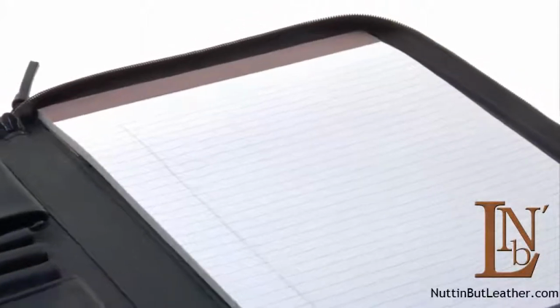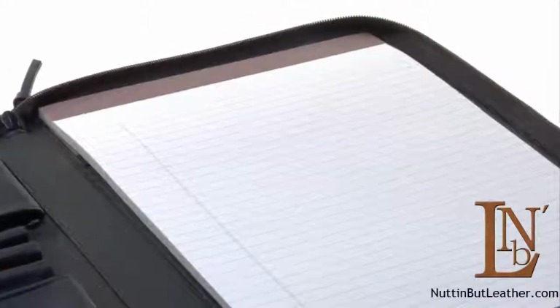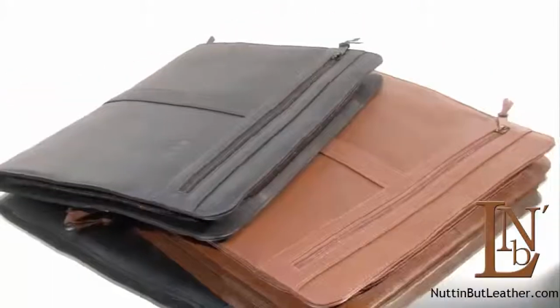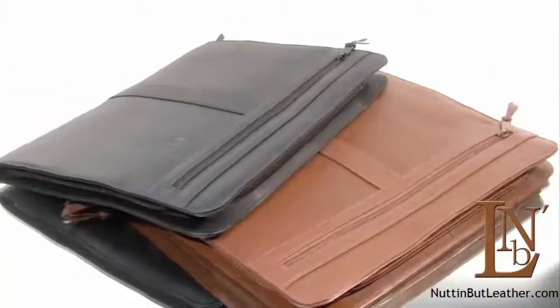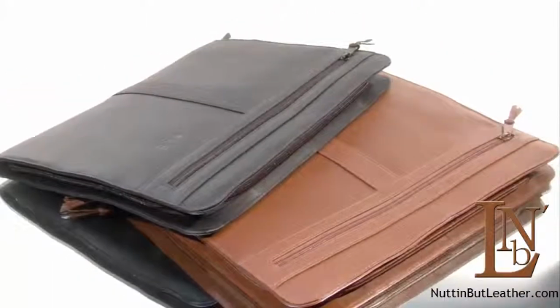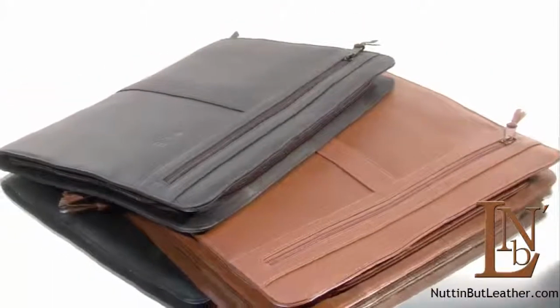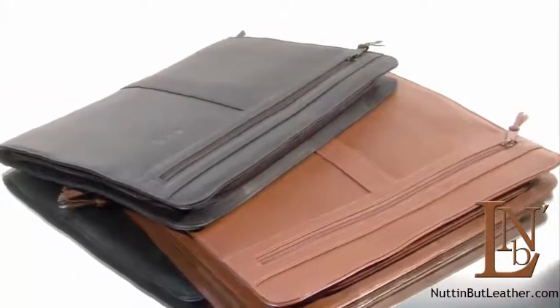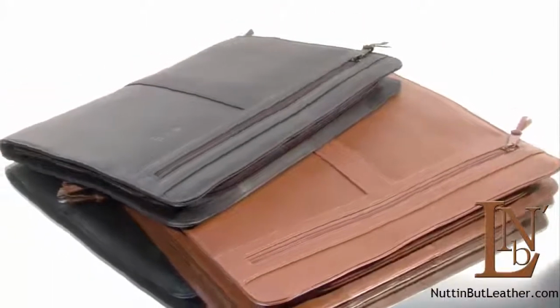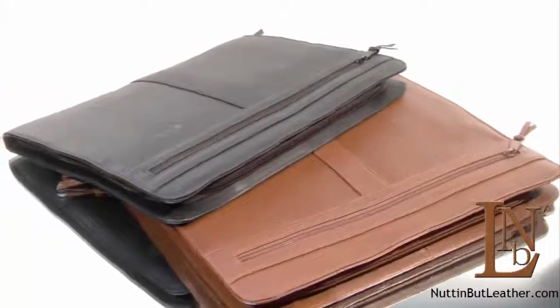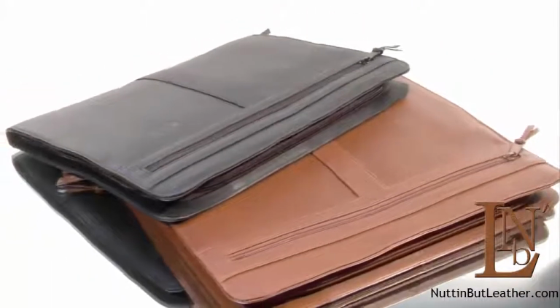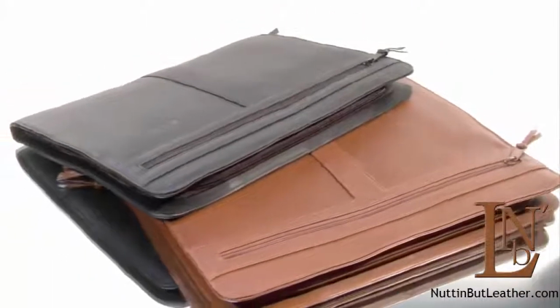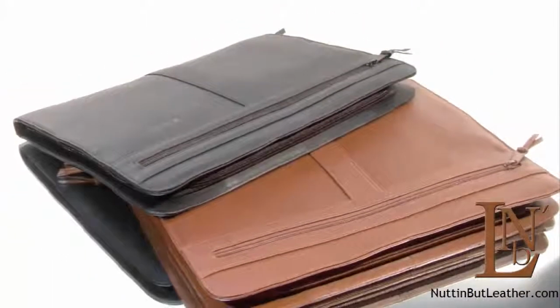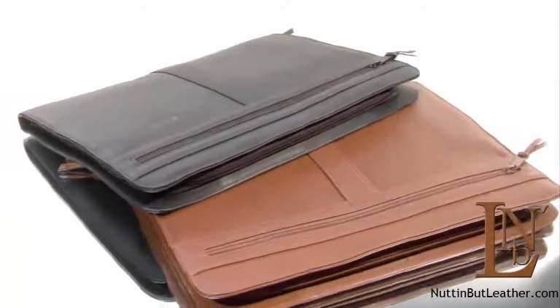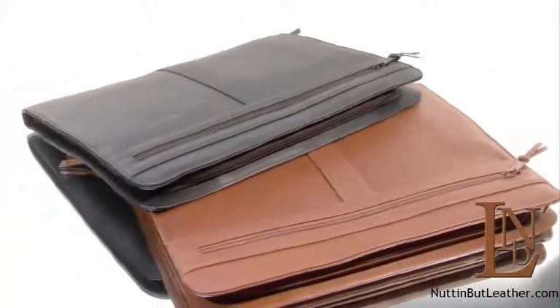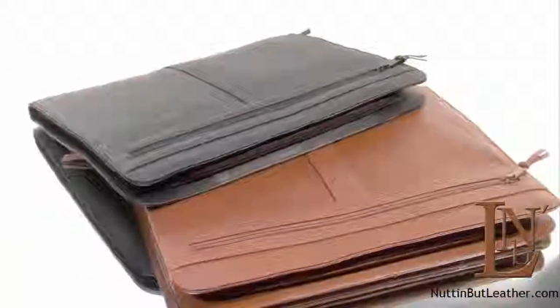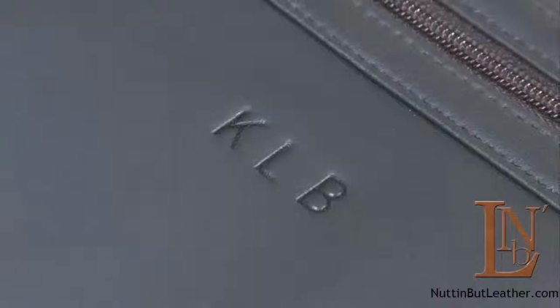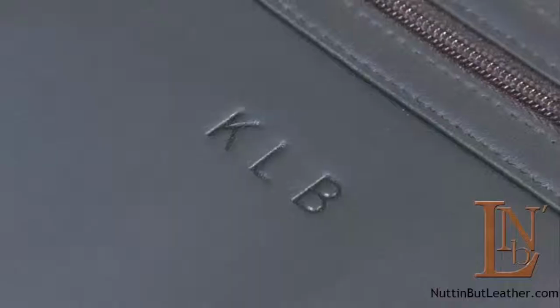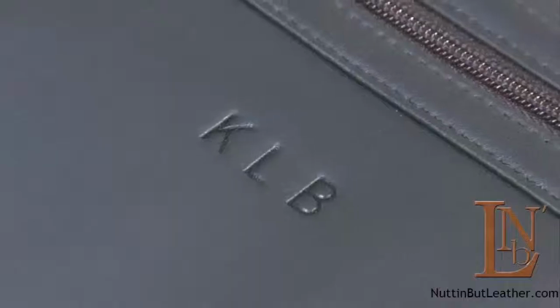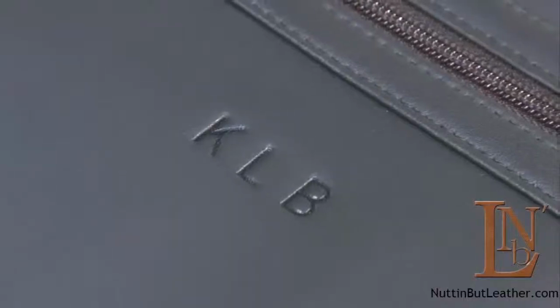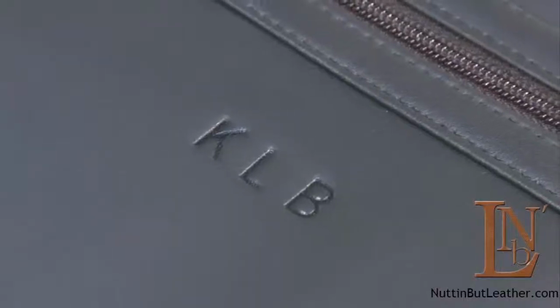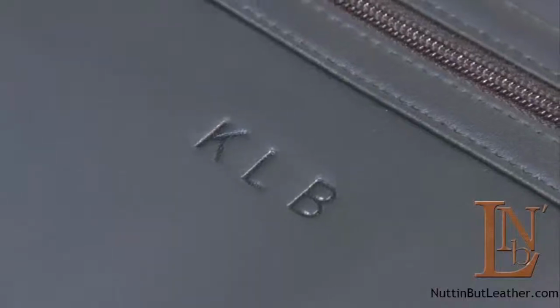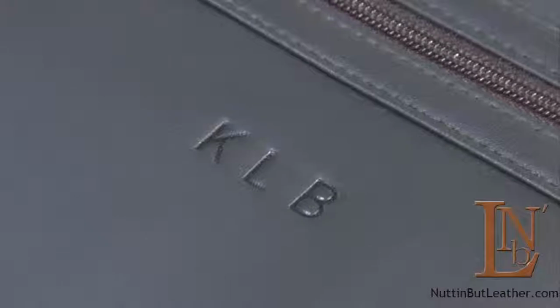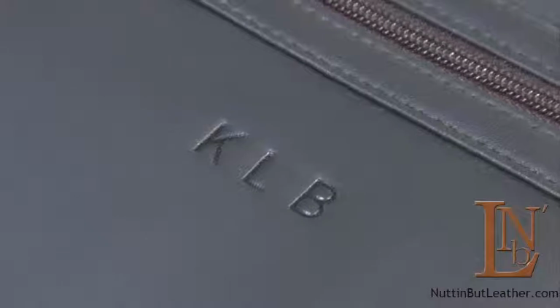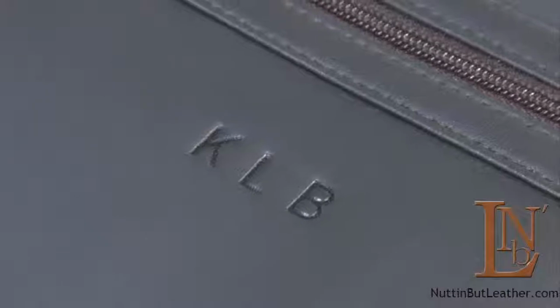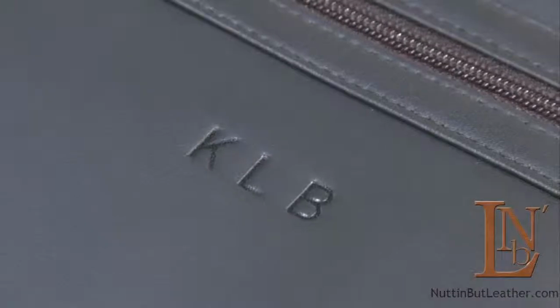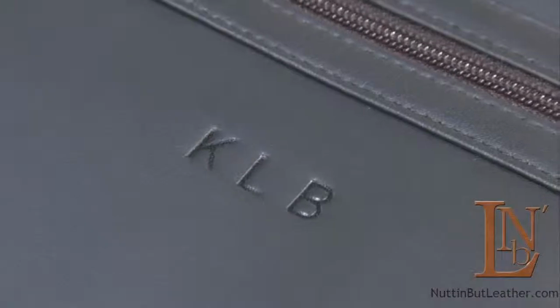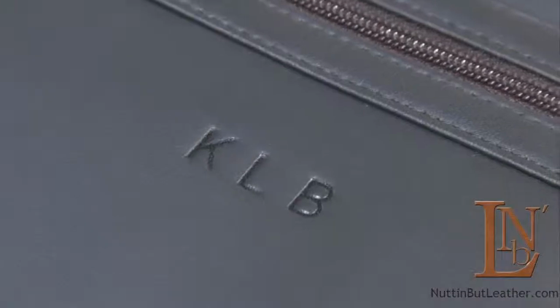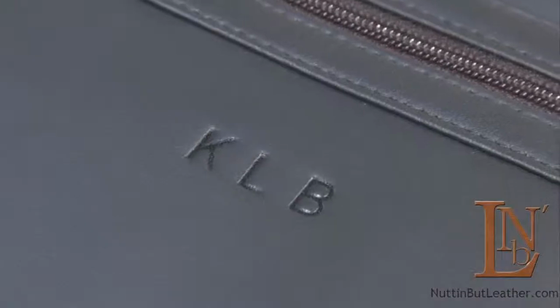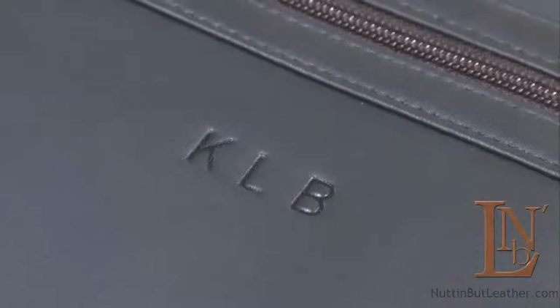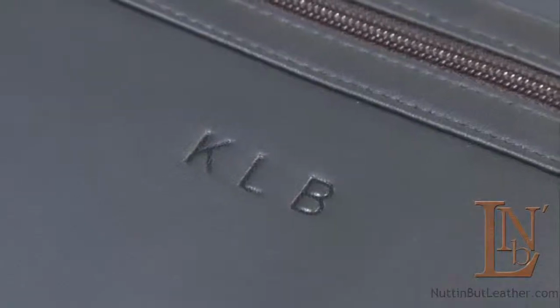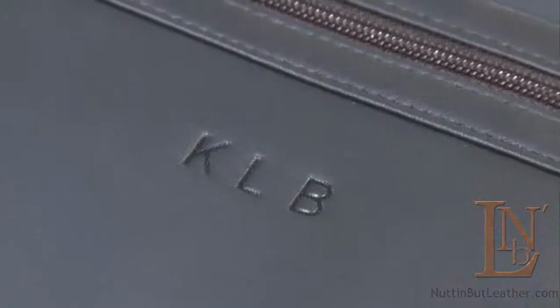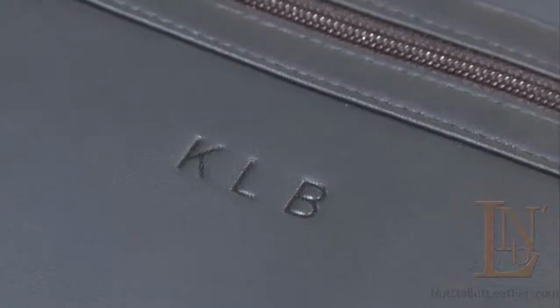Available in black or tan, the Padfolio can be personalized with three initials, name, or corporate logo.